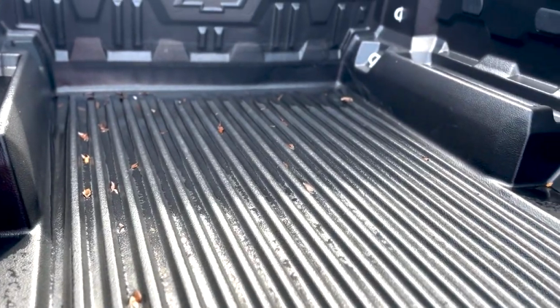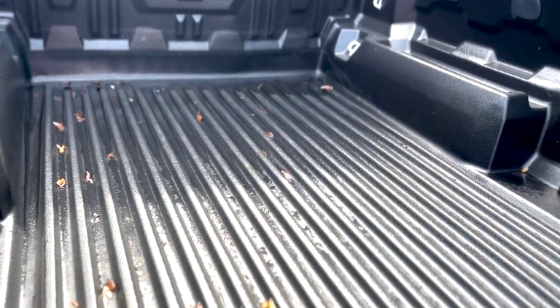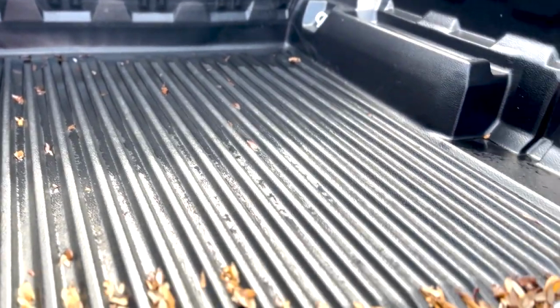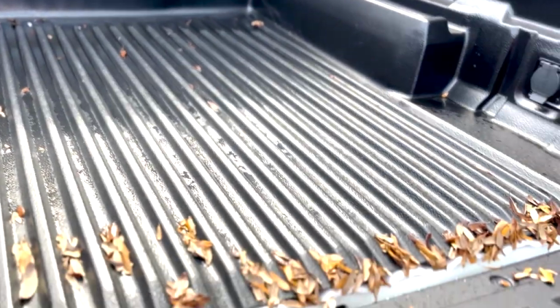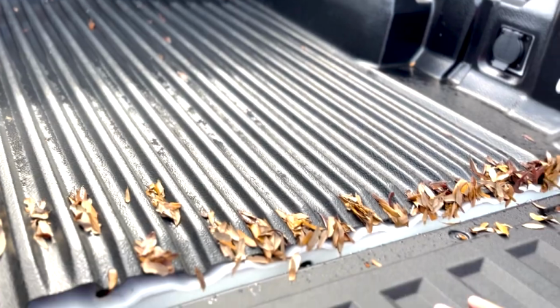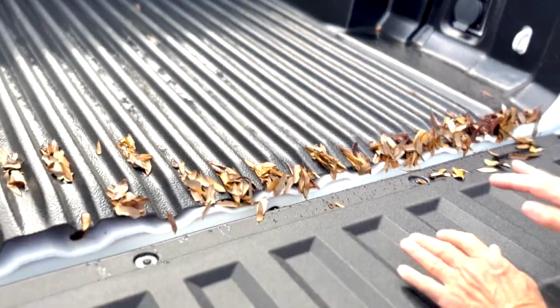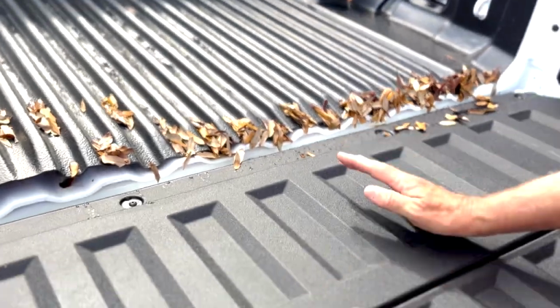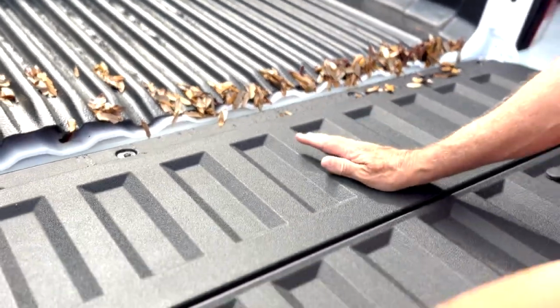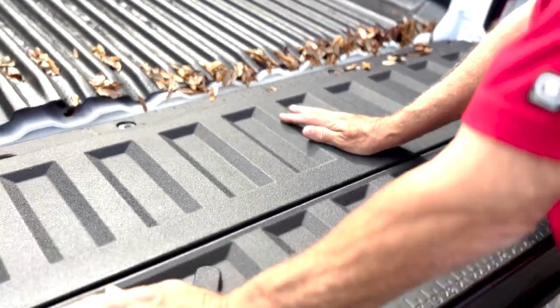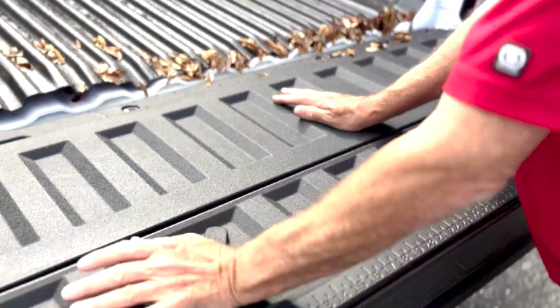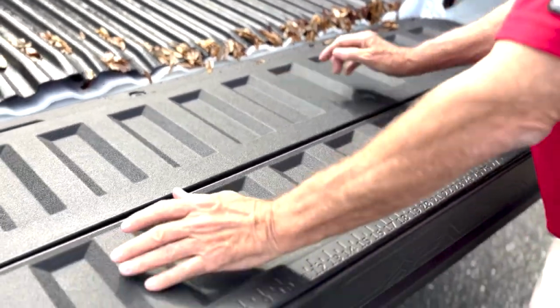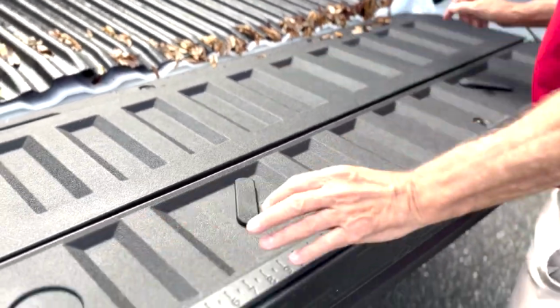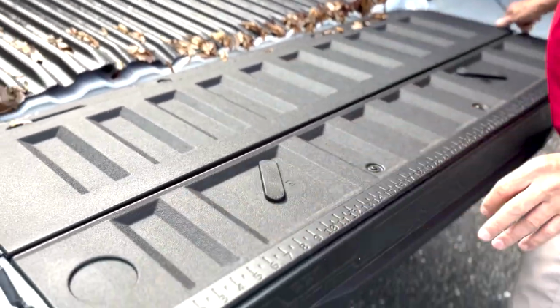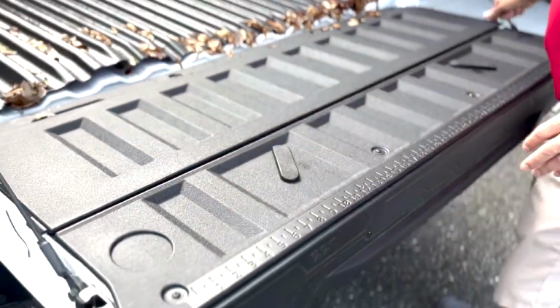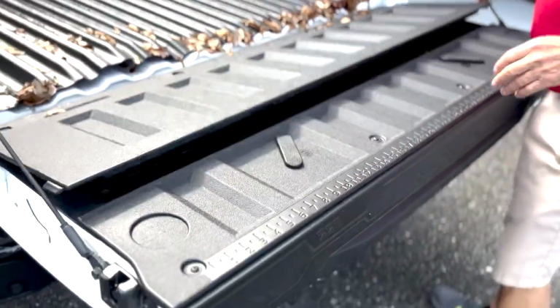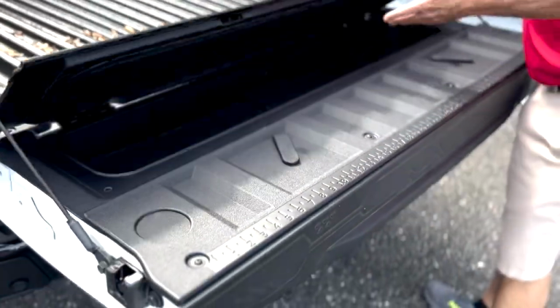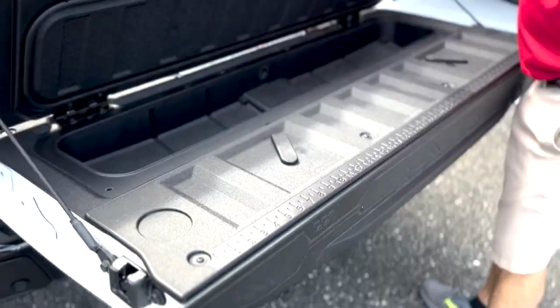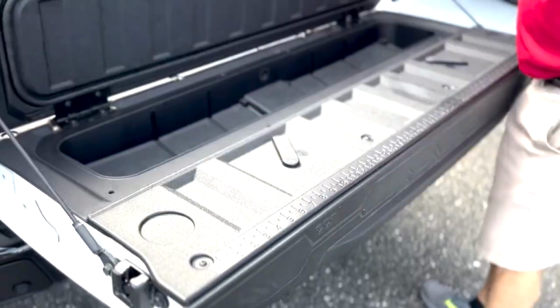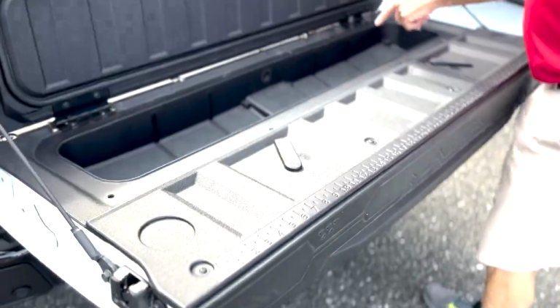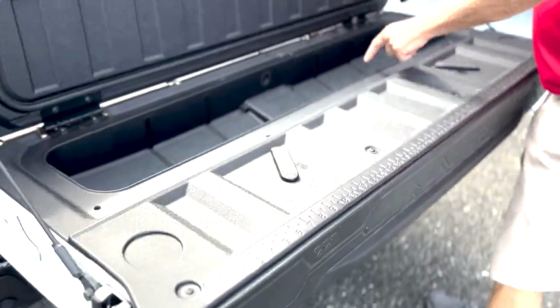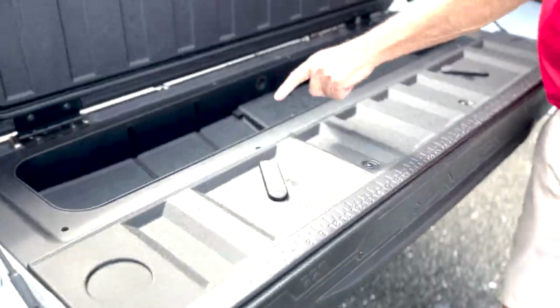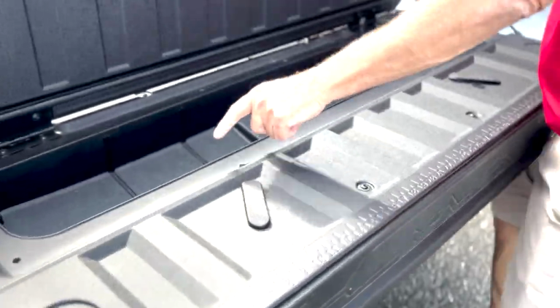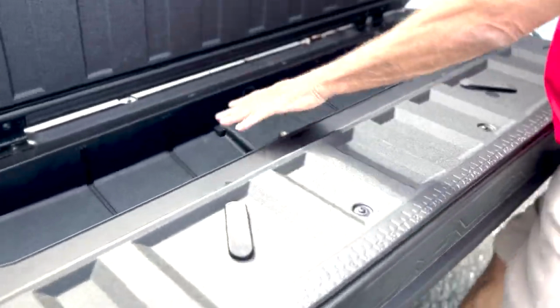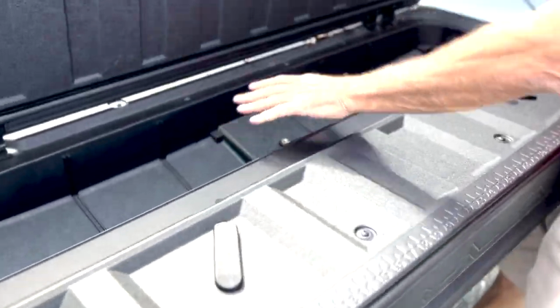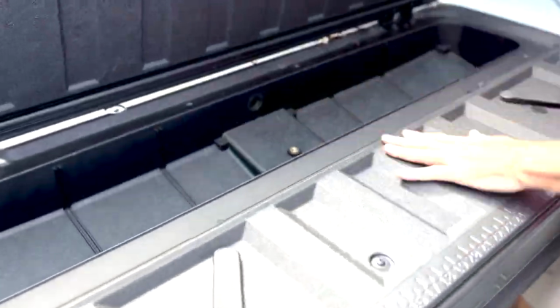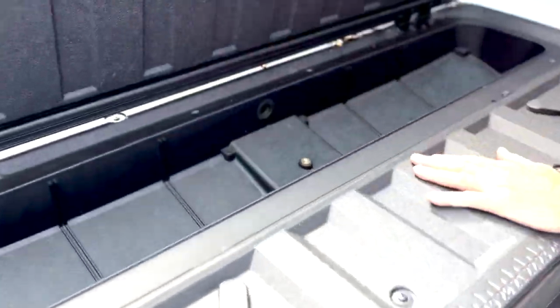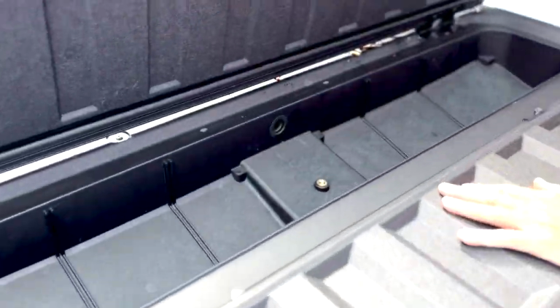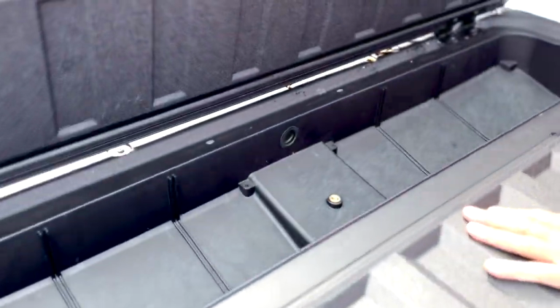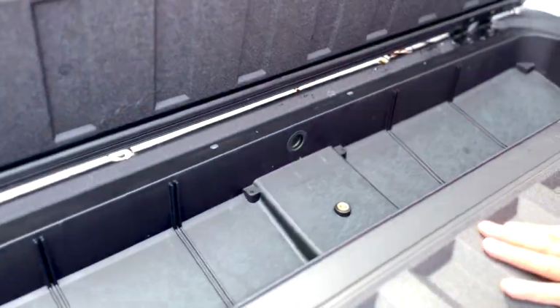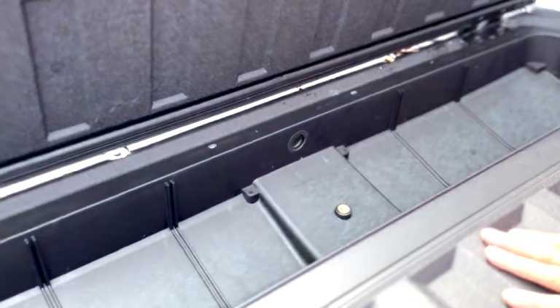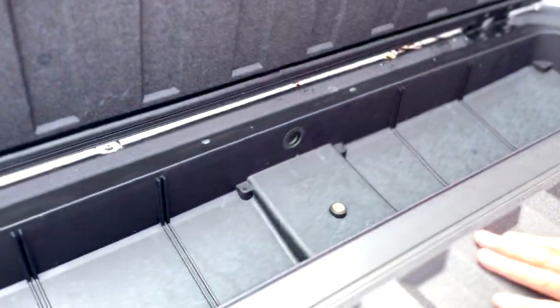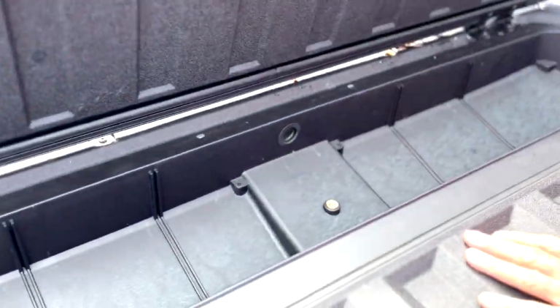There's a drop-in bed liner. You can put stuff in here — ice, fish, whatever you like.